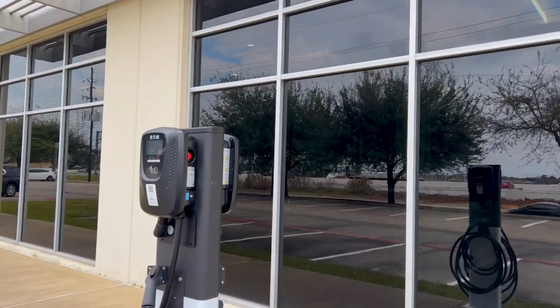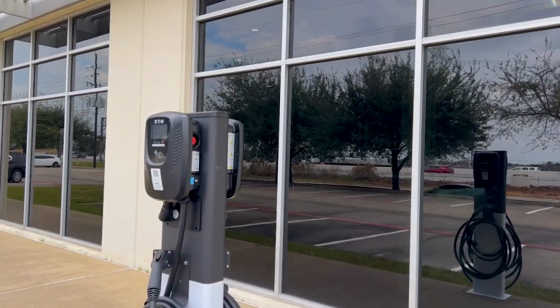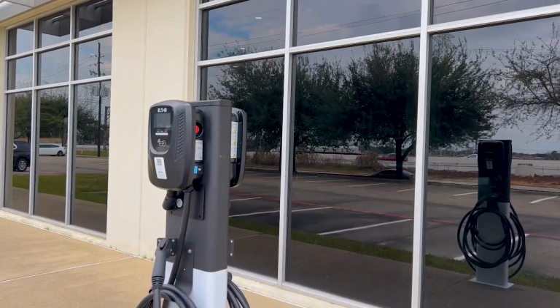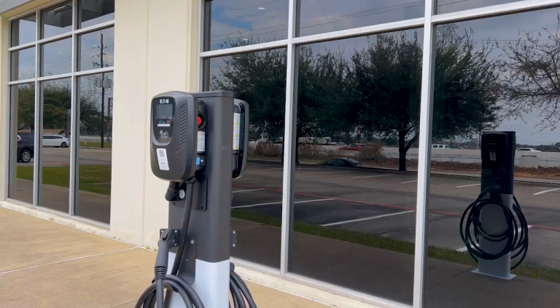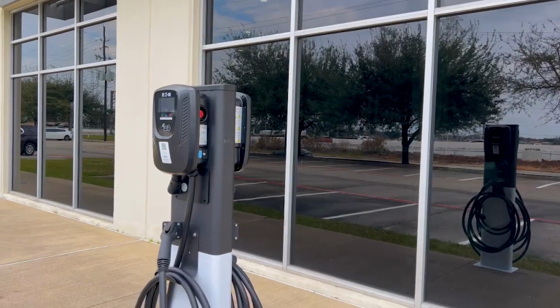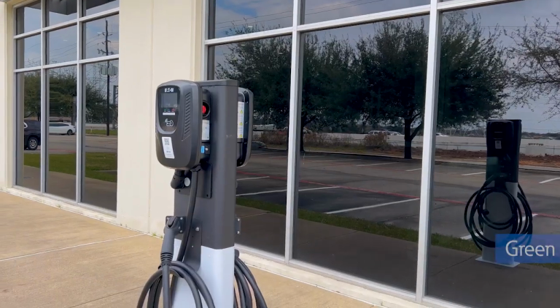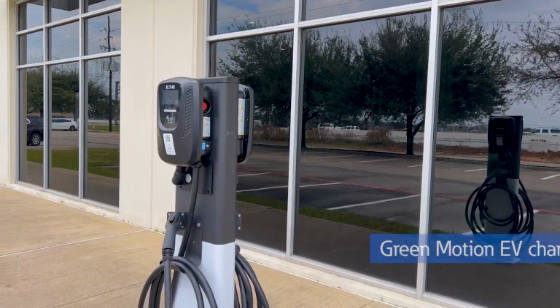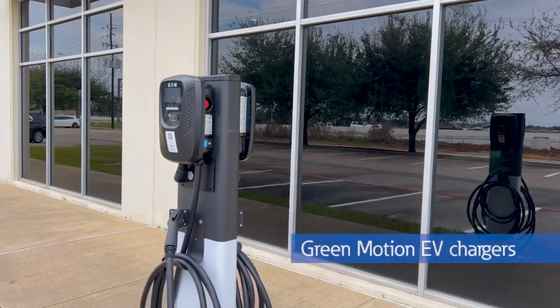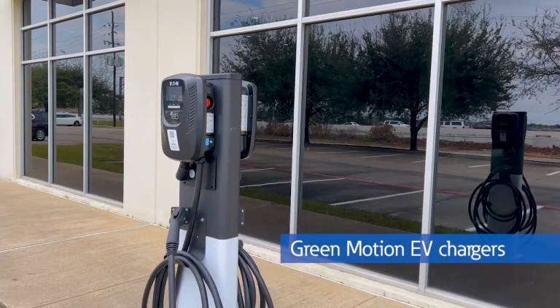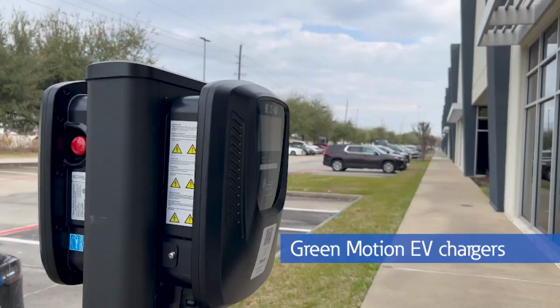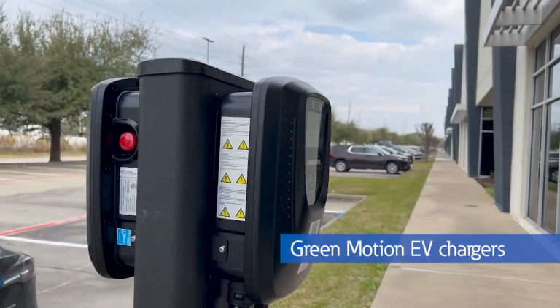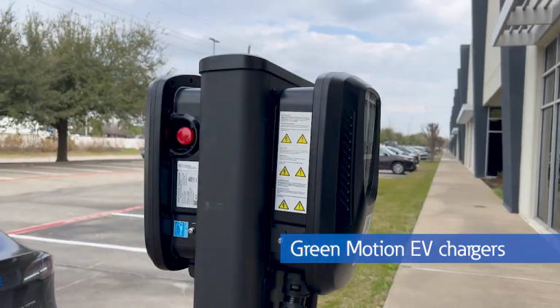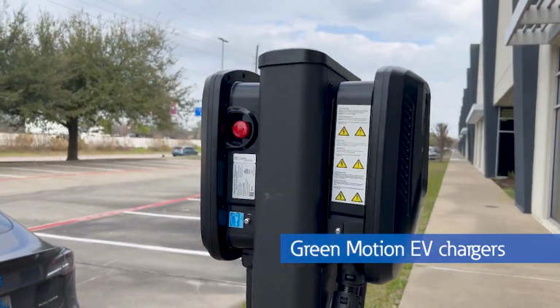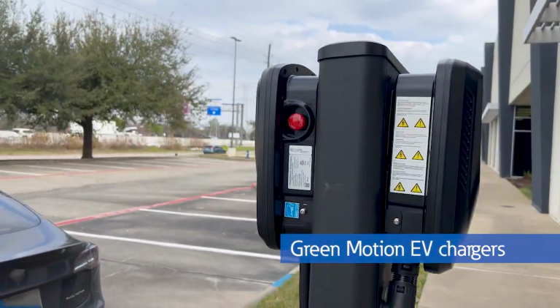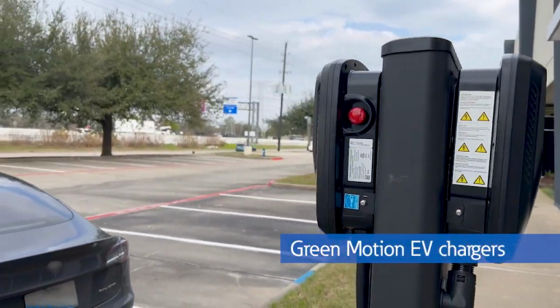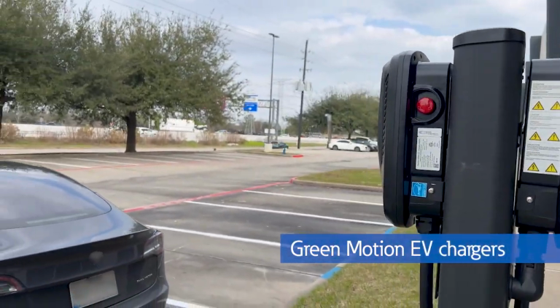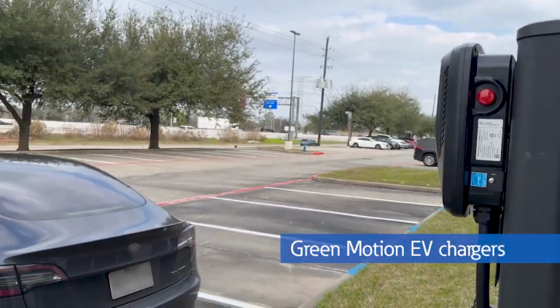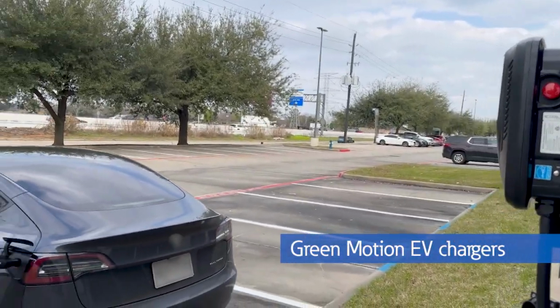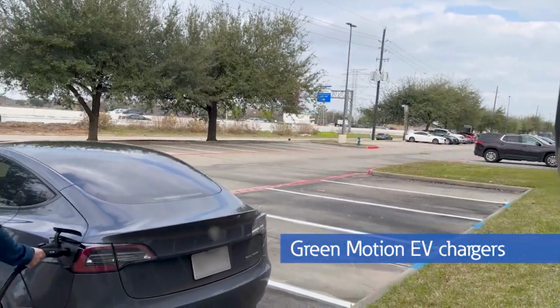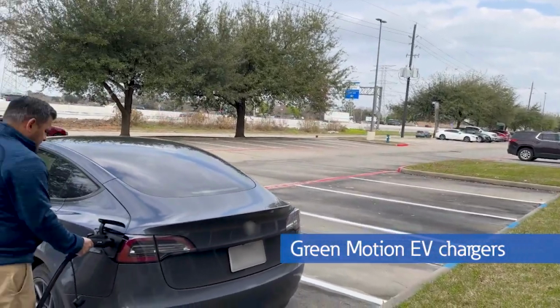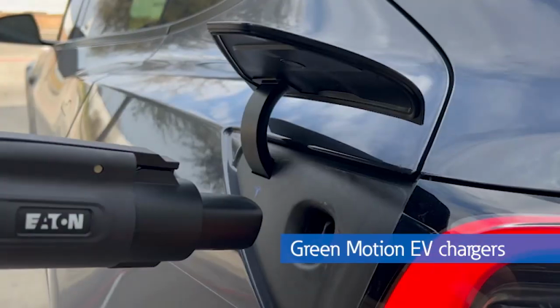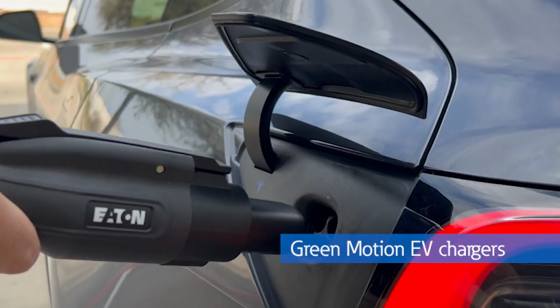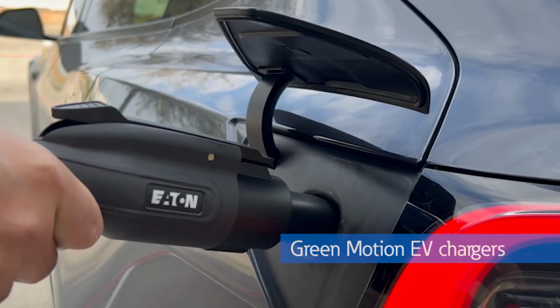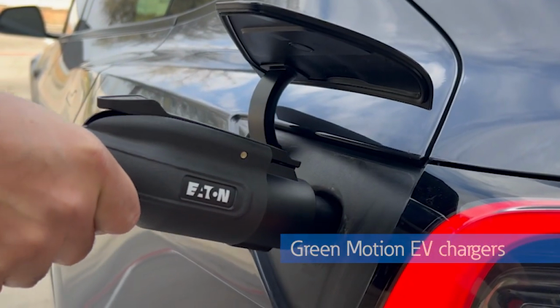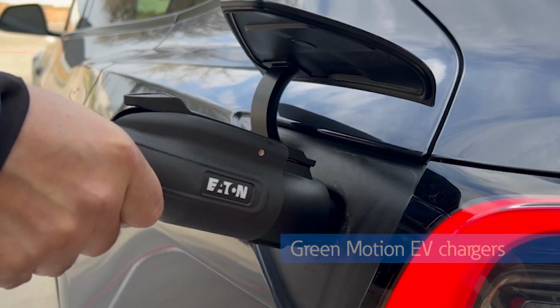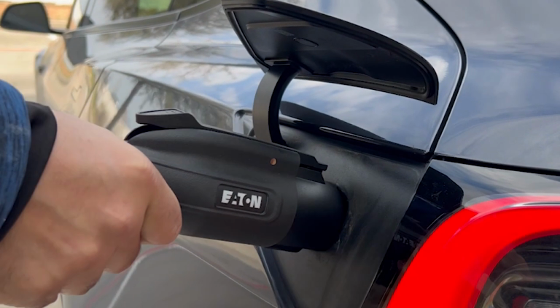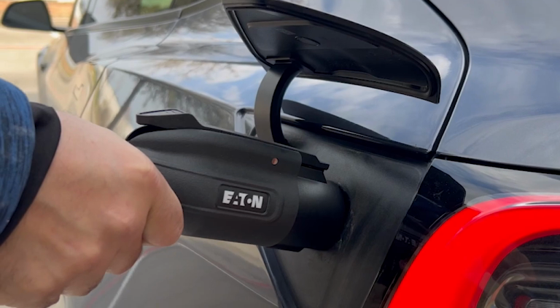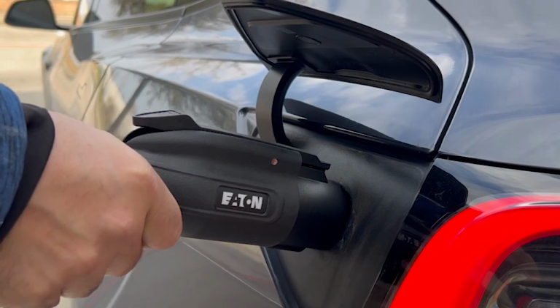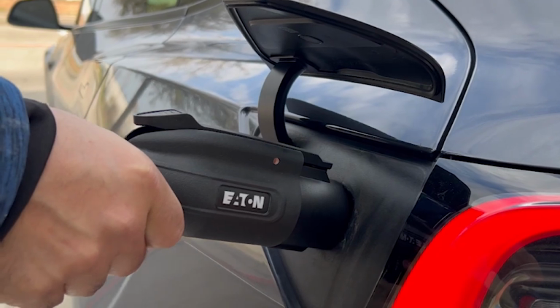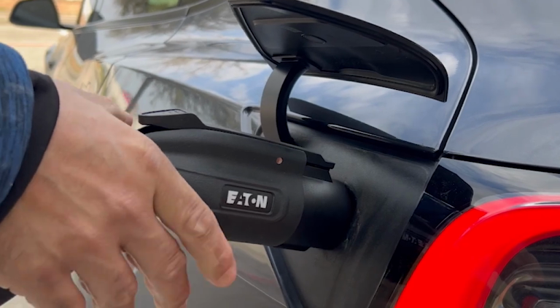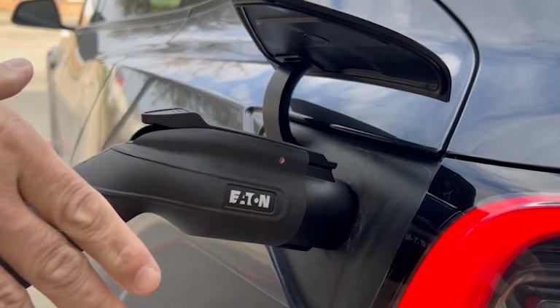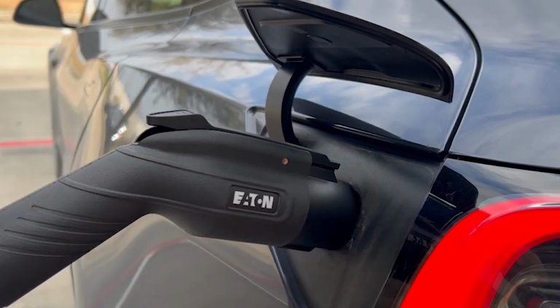We've just installed Green Motion dual-port pedestals and plan to eventually have all of Eaton's EV charging solutions on display.